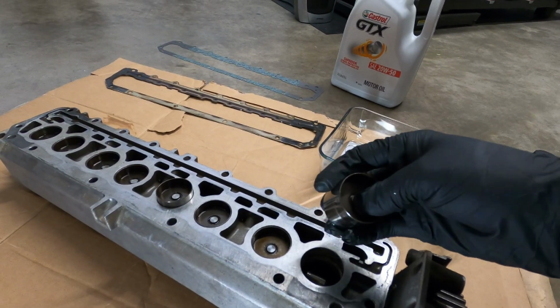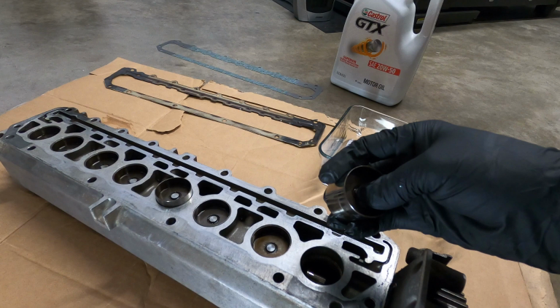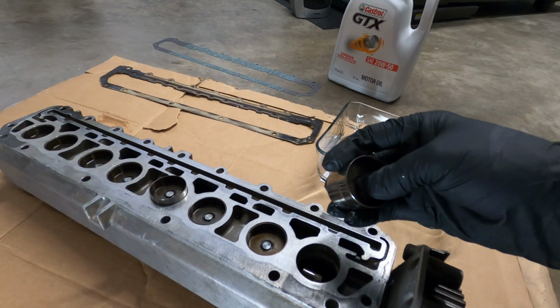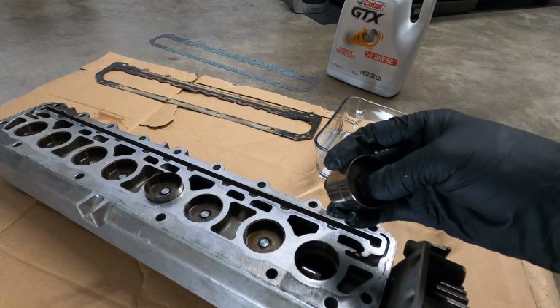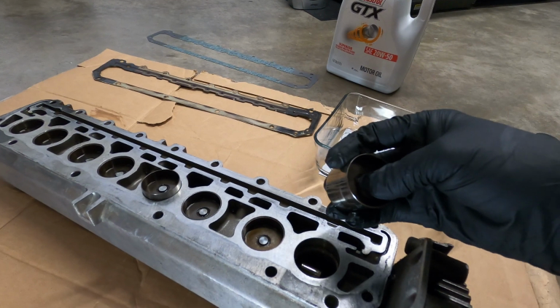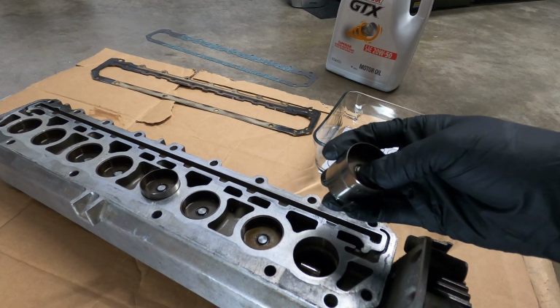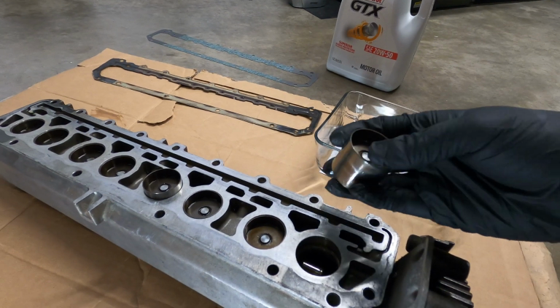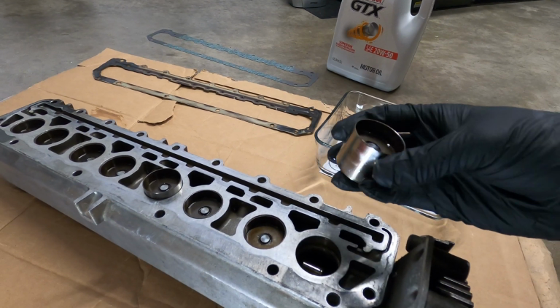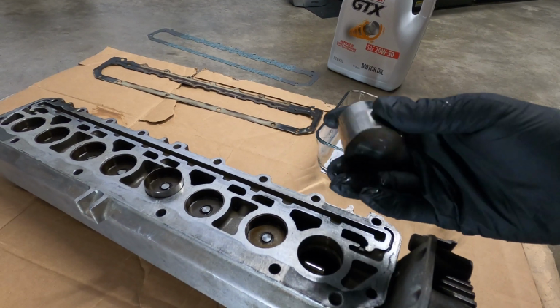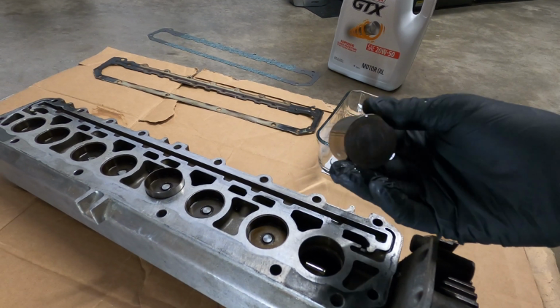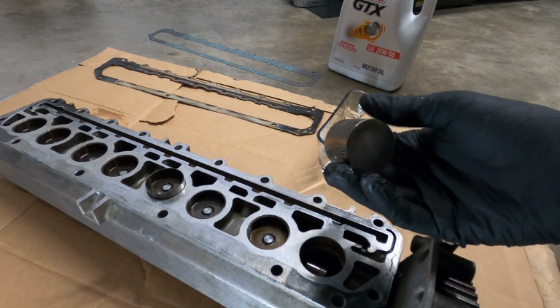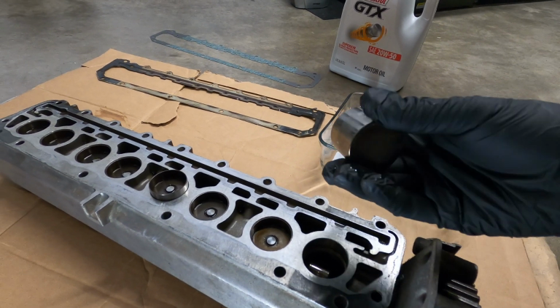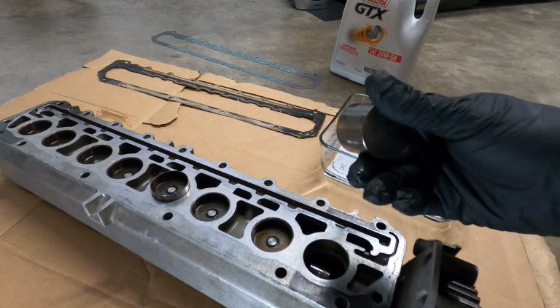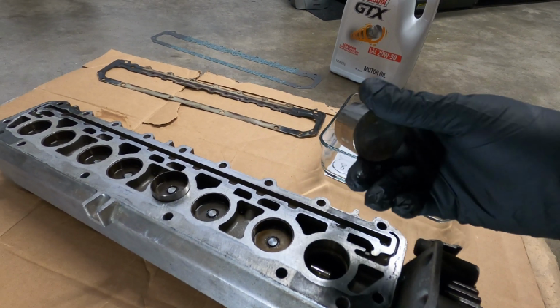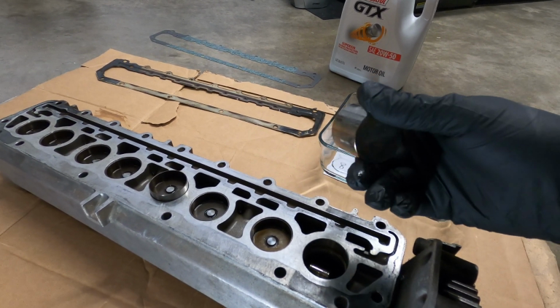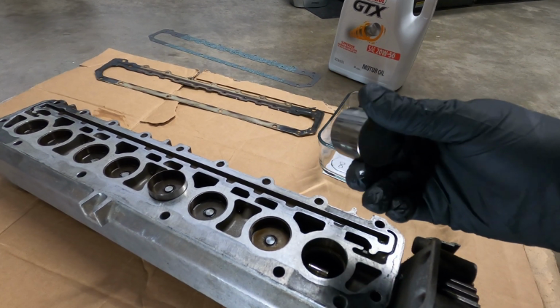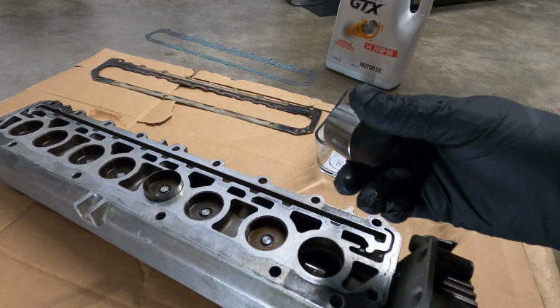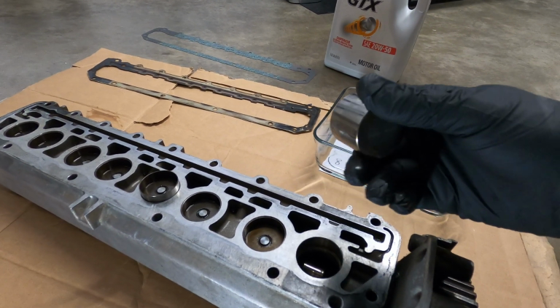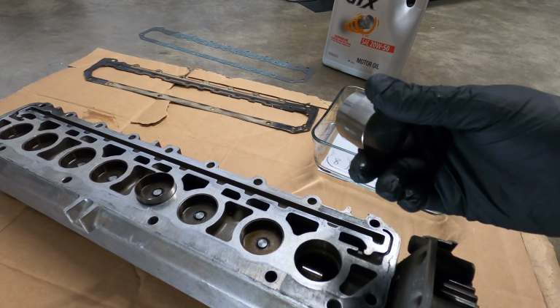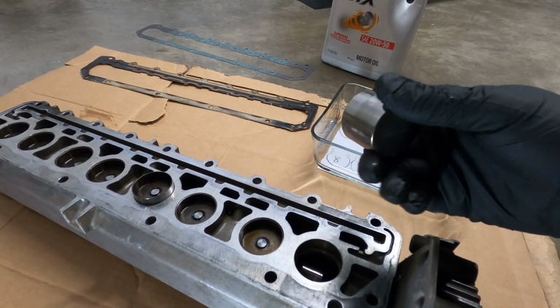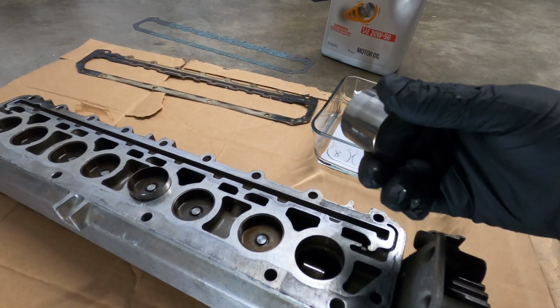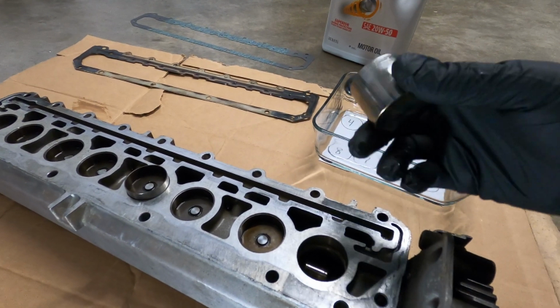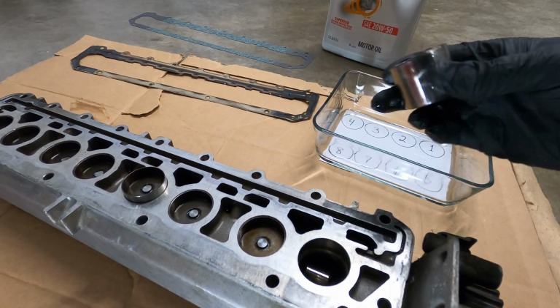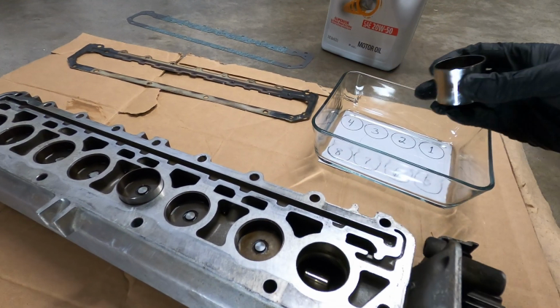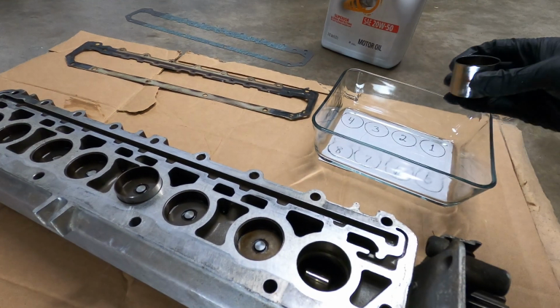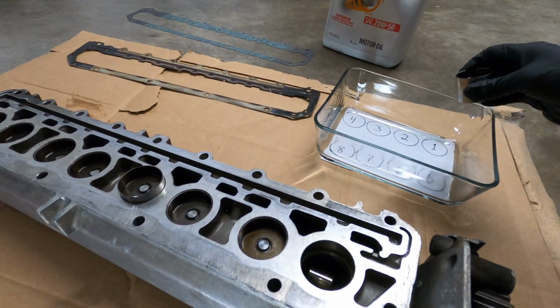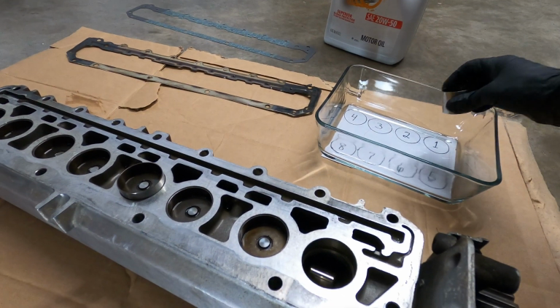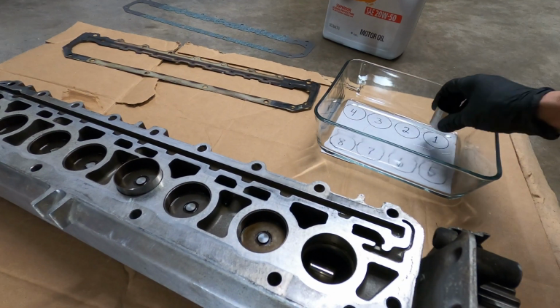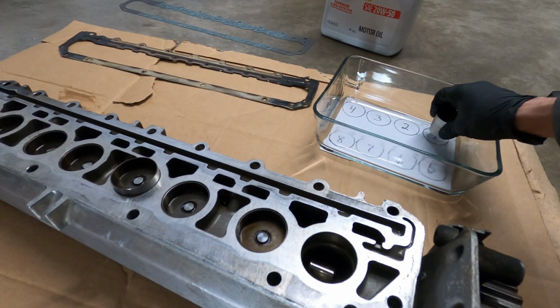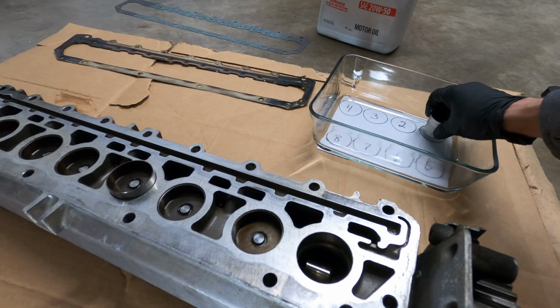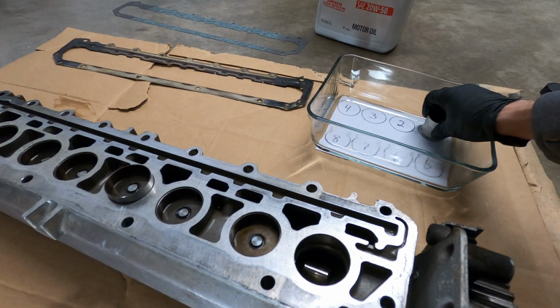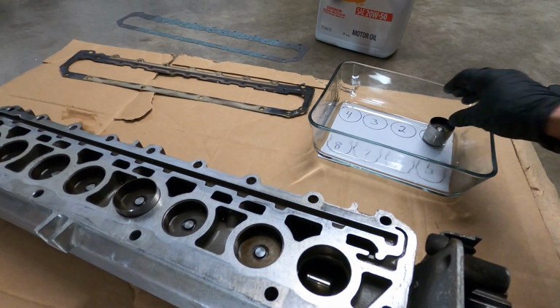And if you experience a major engine failure — such as a bearing failure — the hydraulic tappets should be replaced as well.